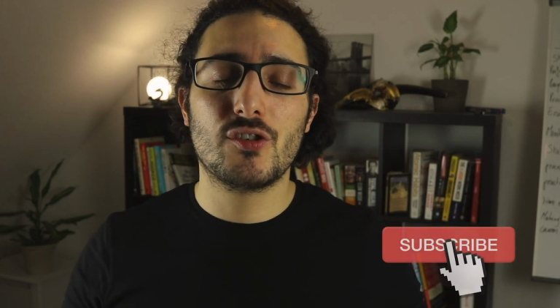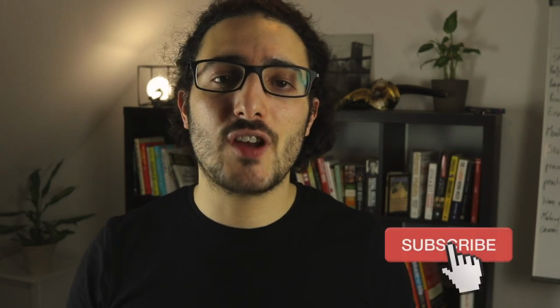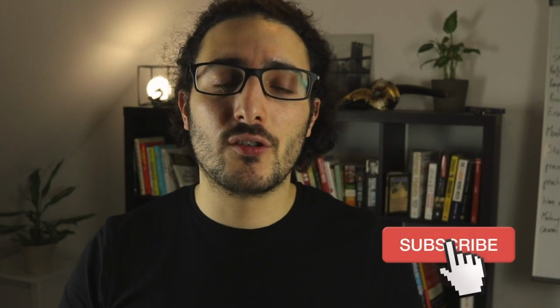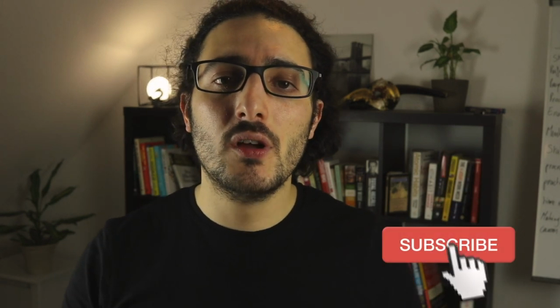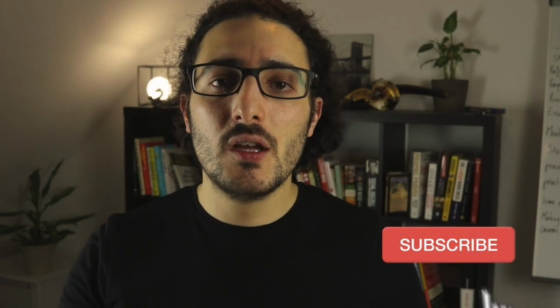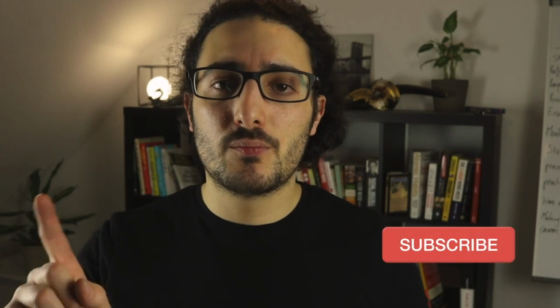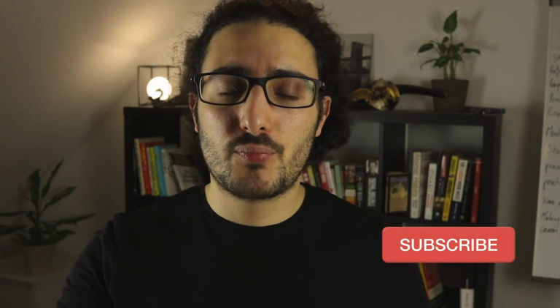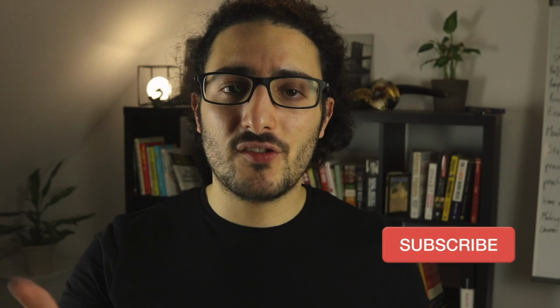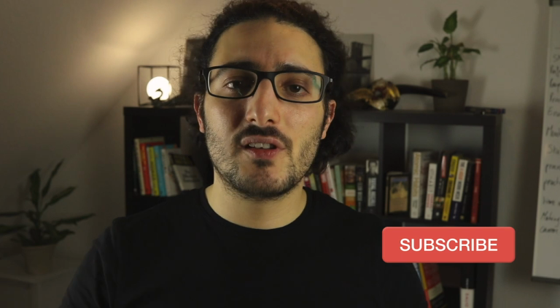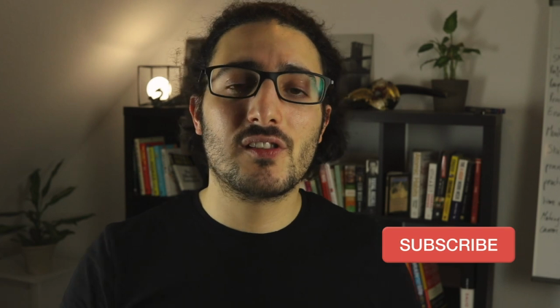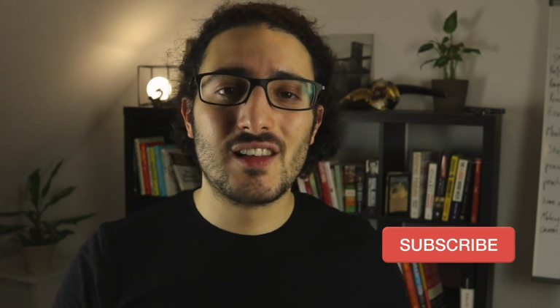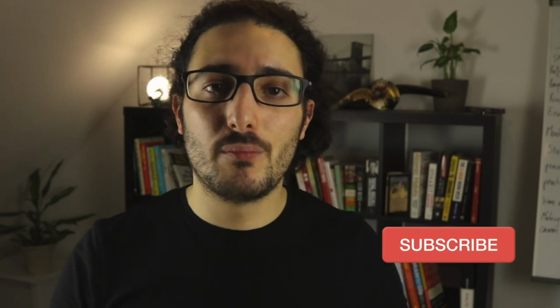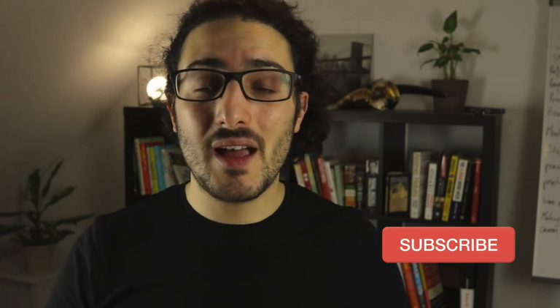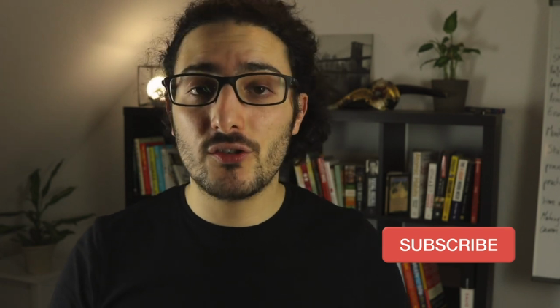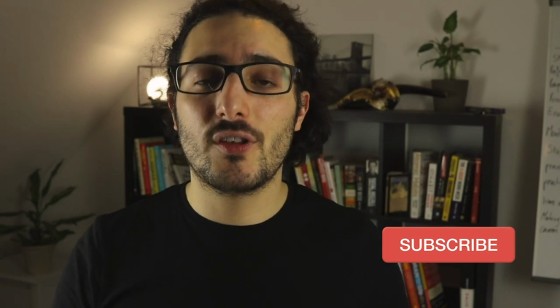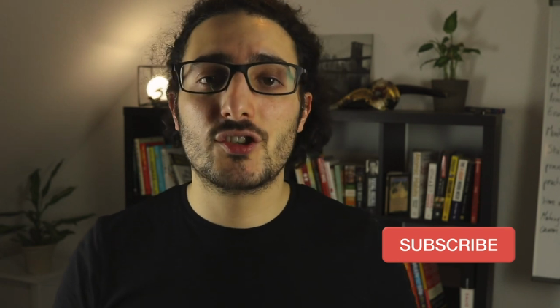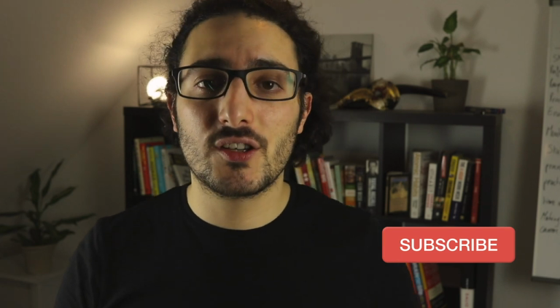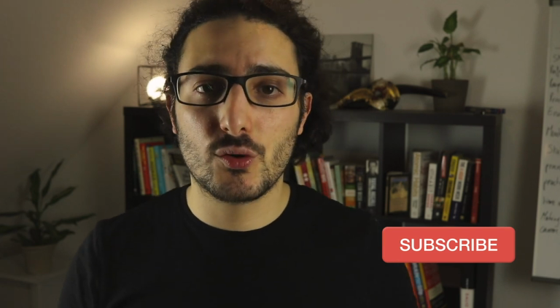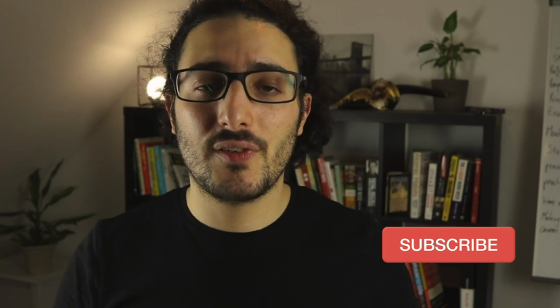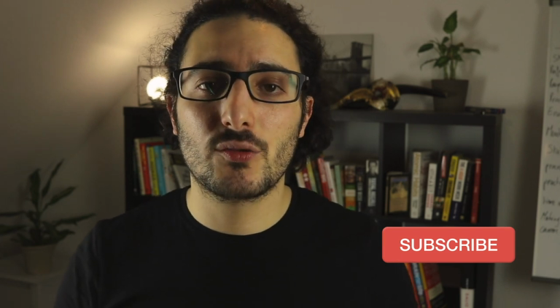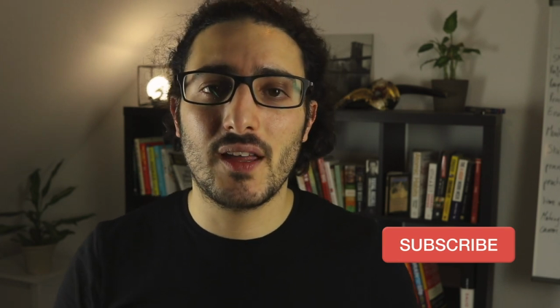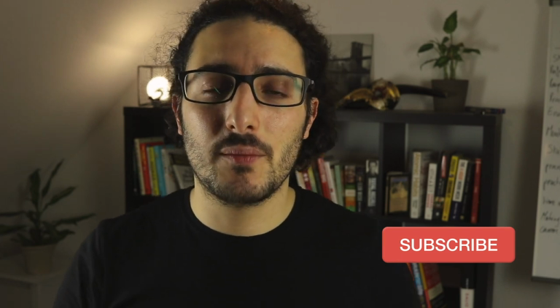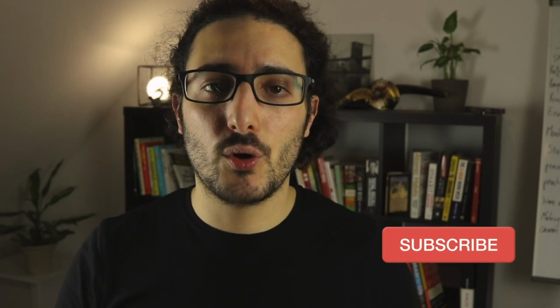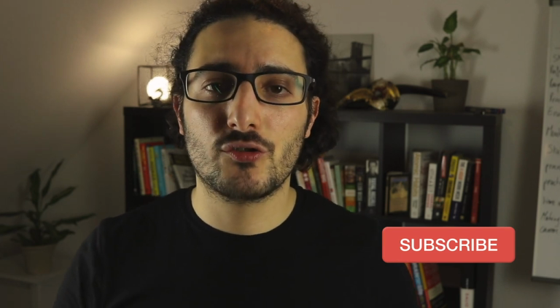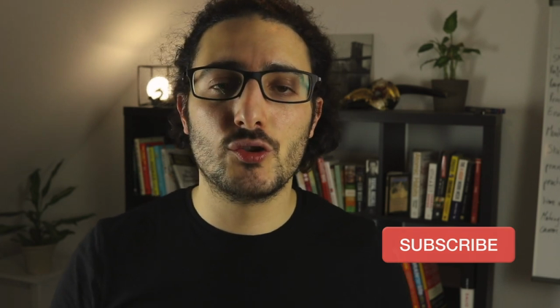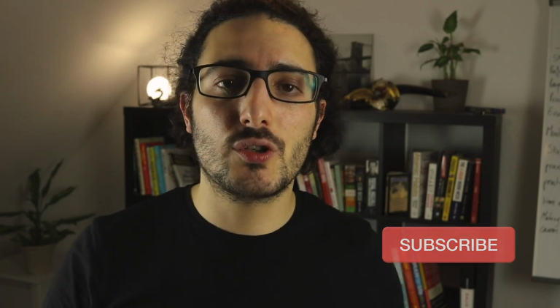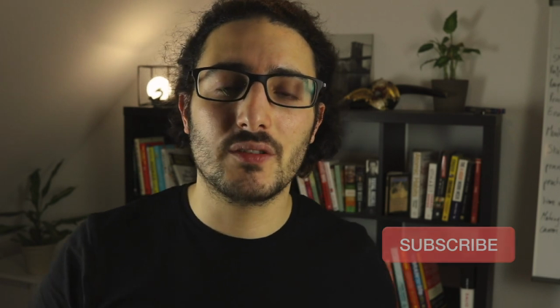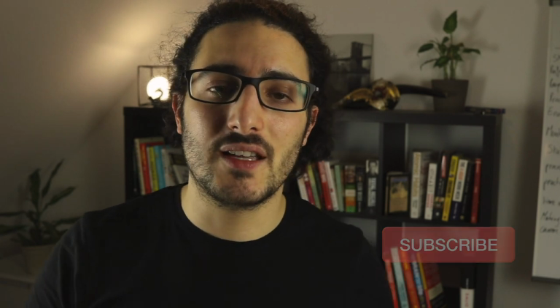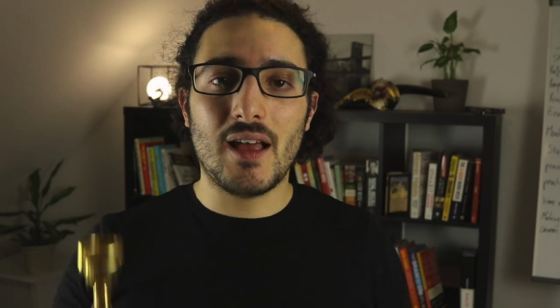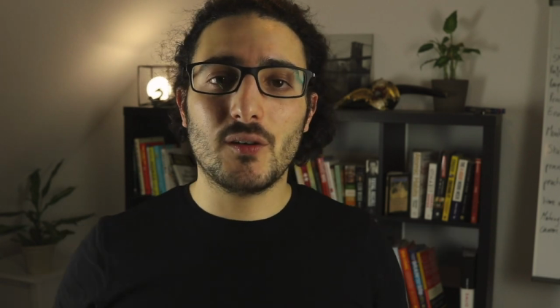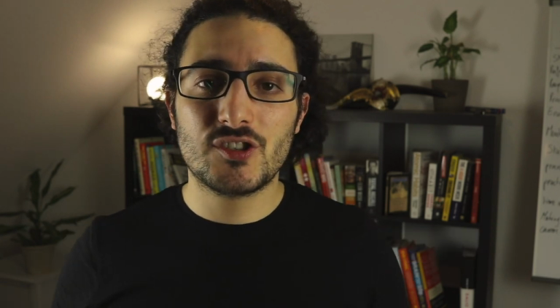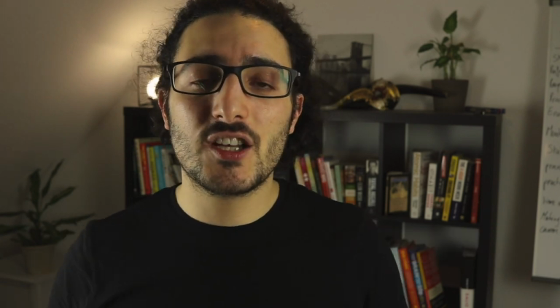I'll link the Patreon in the description below, and of course please subscribe to this channel and press the little bell so that you get notified when I post new content.